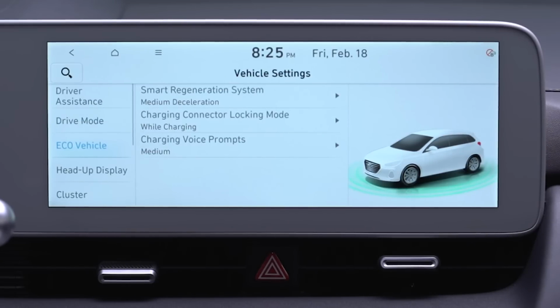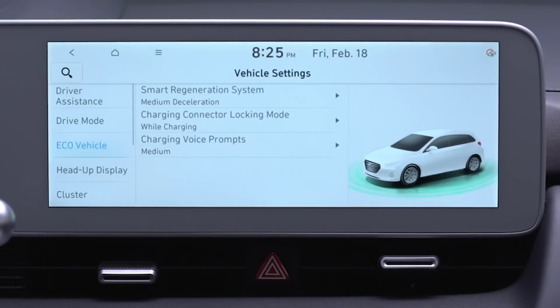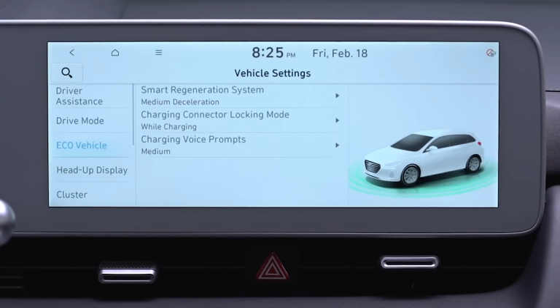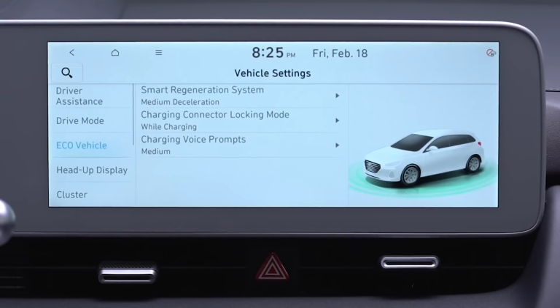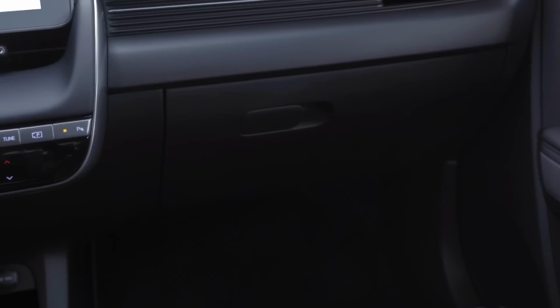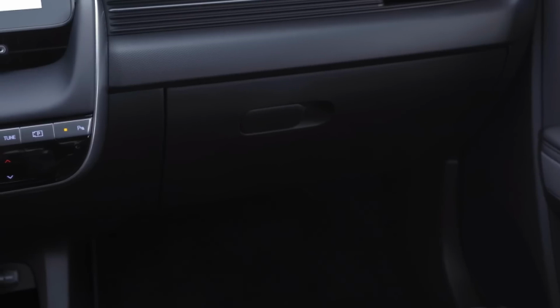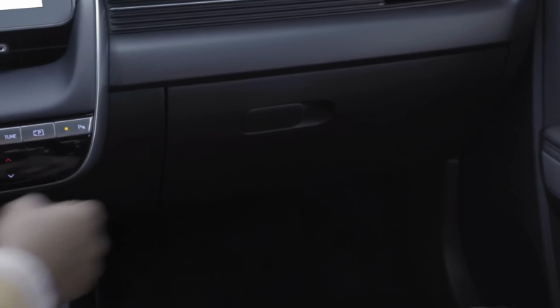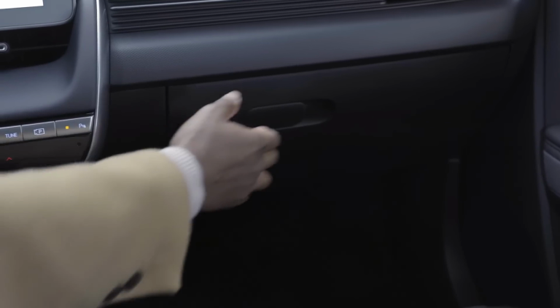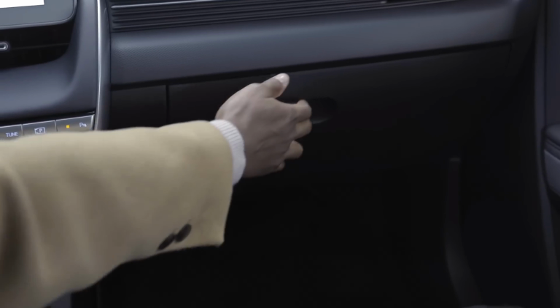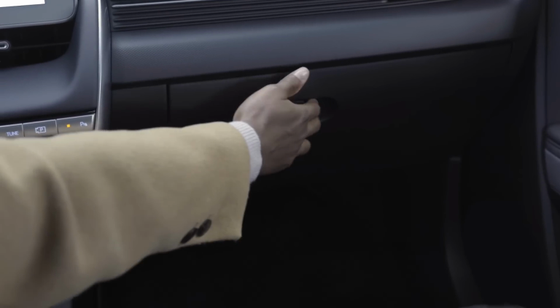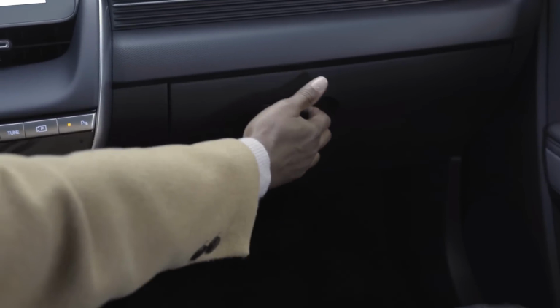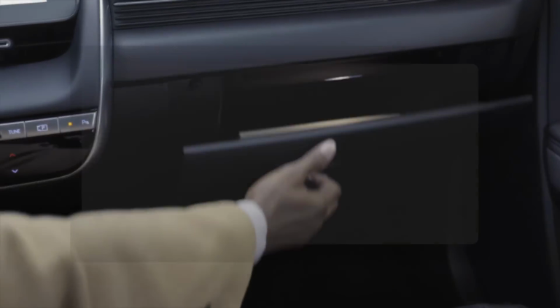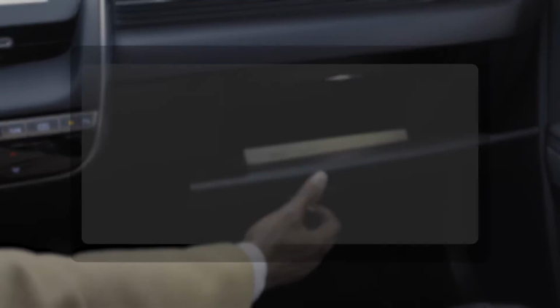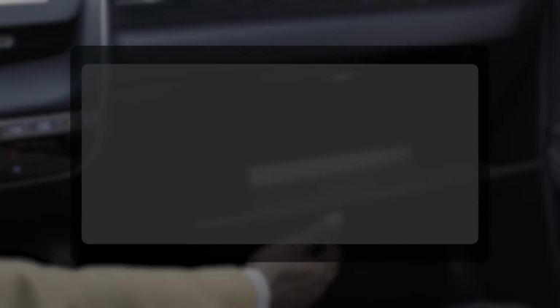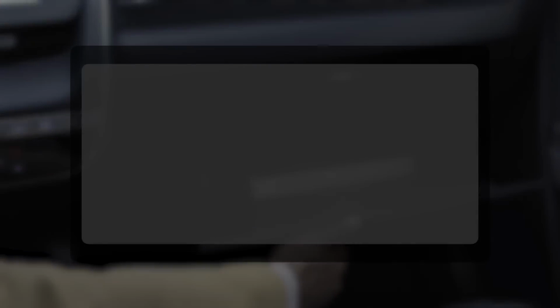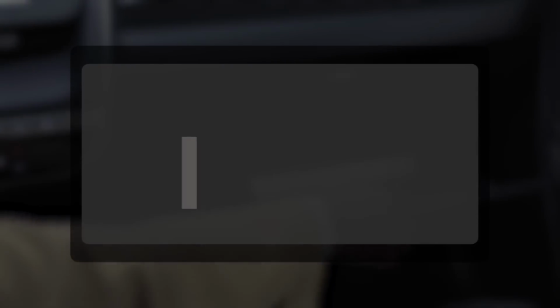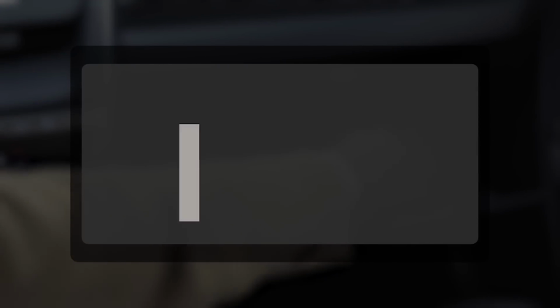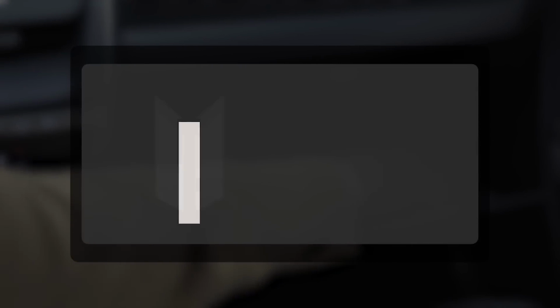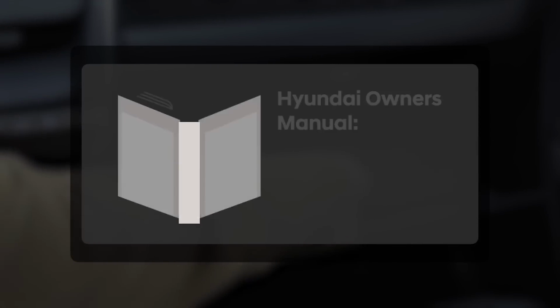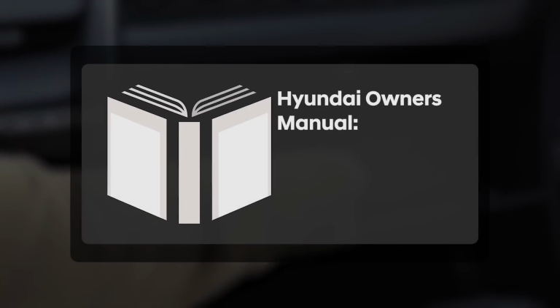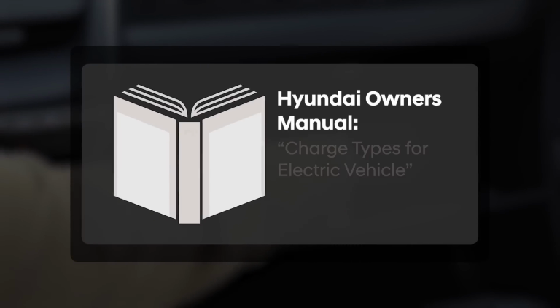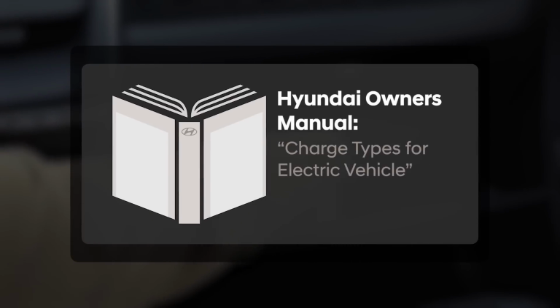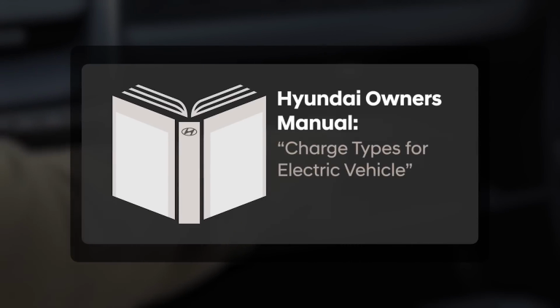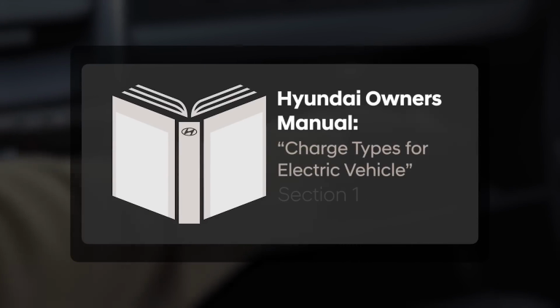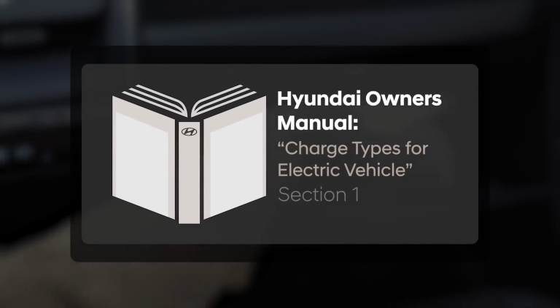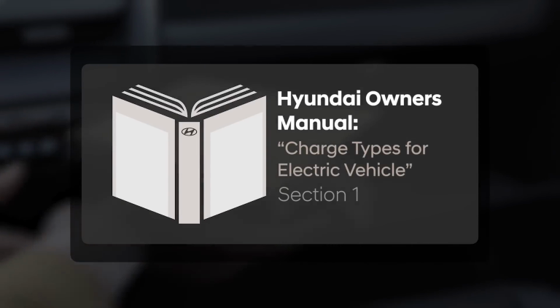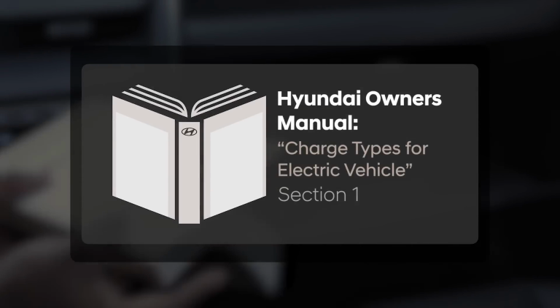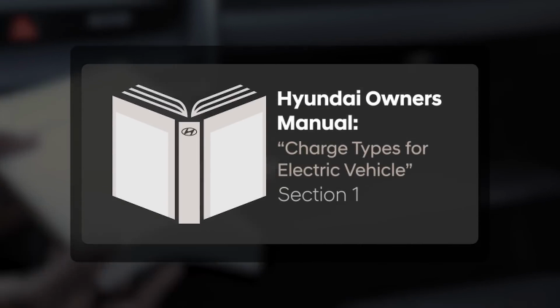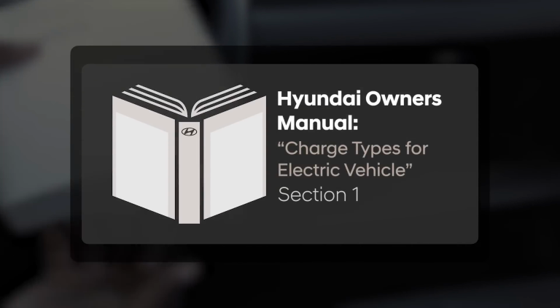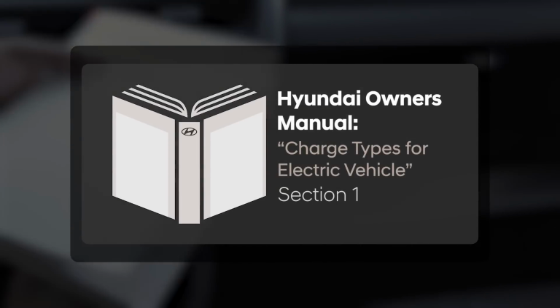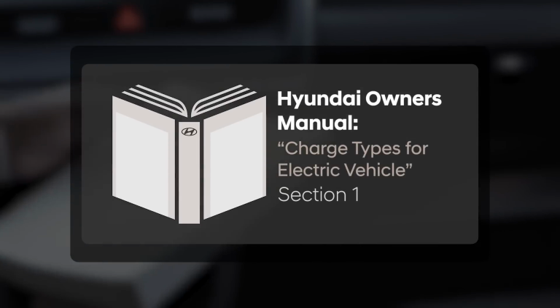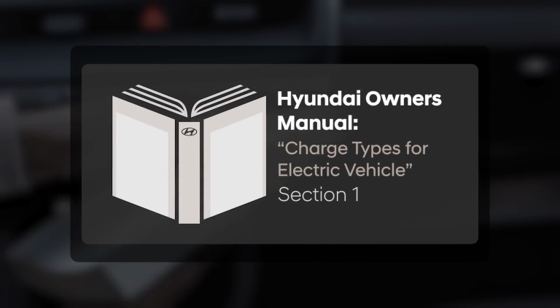For more information on this and many other available features, please refer to your Hyundai IONIQ 5 owner's manual.